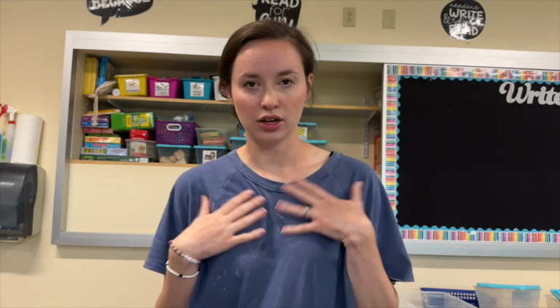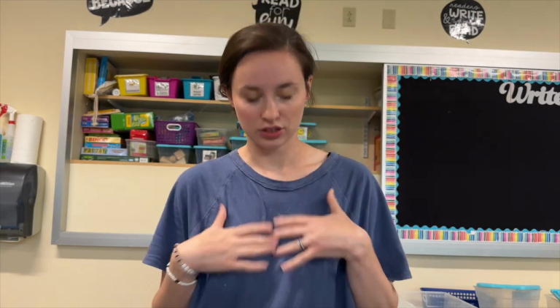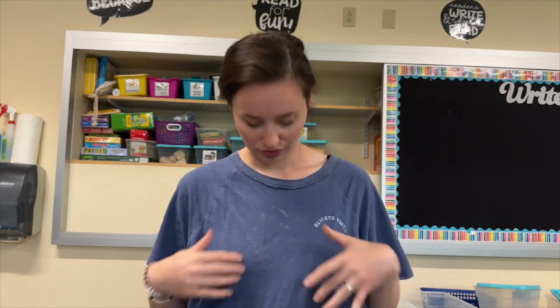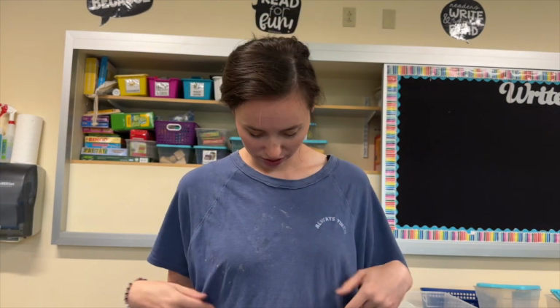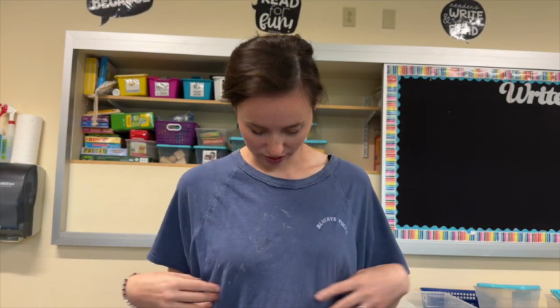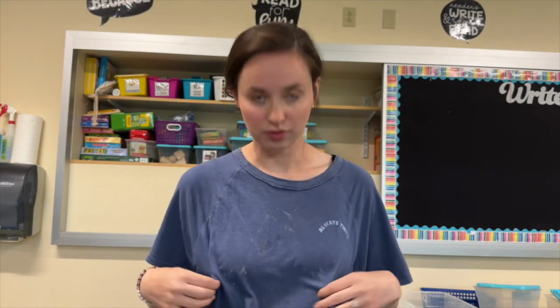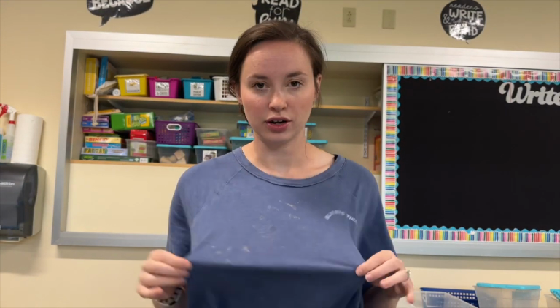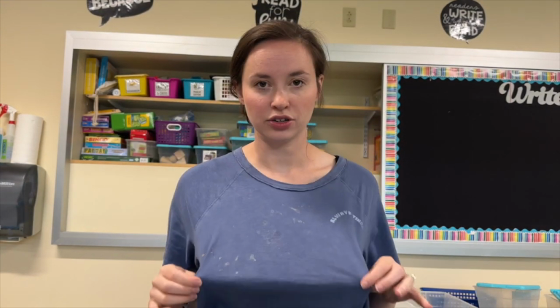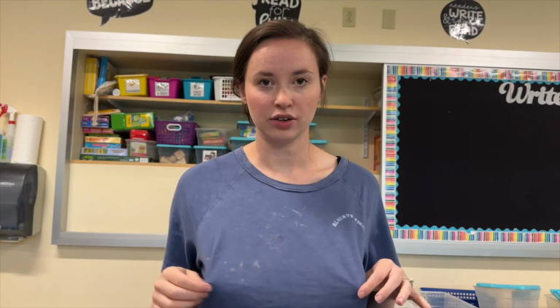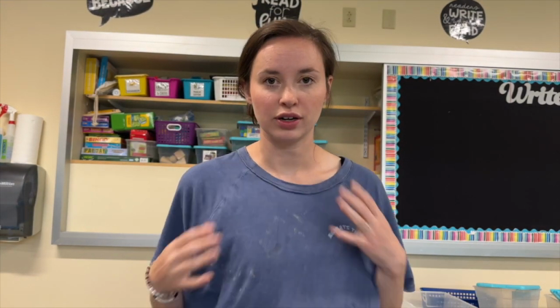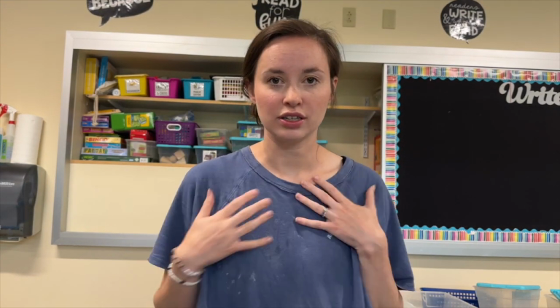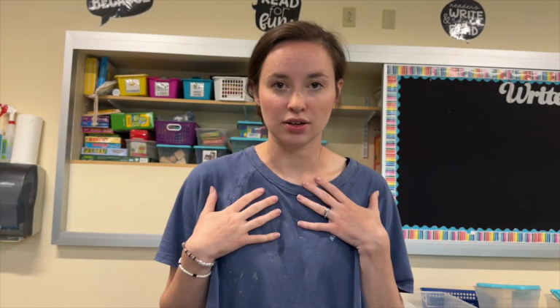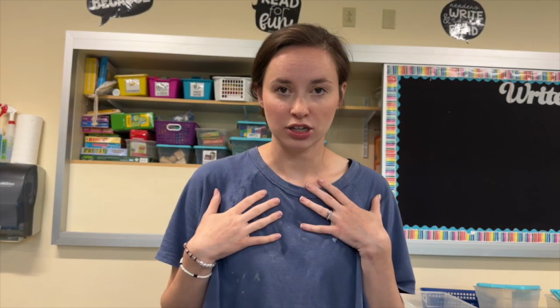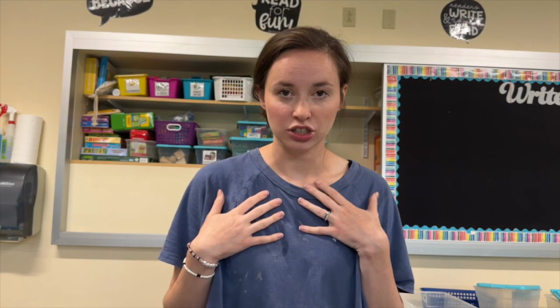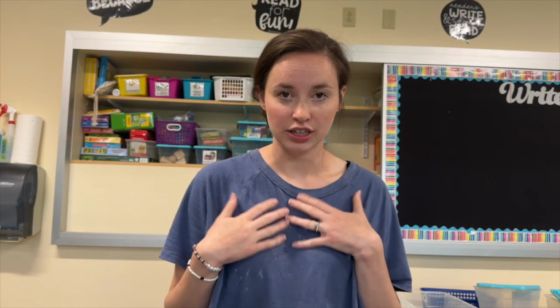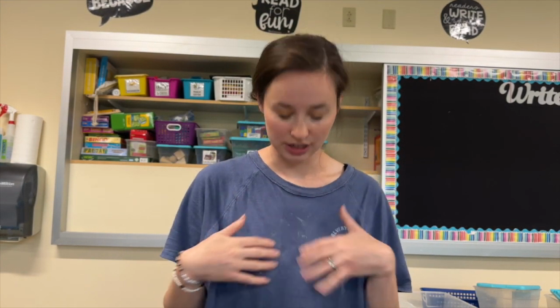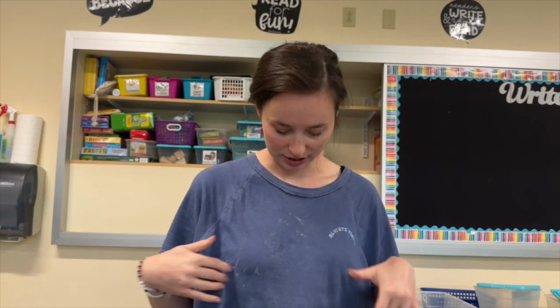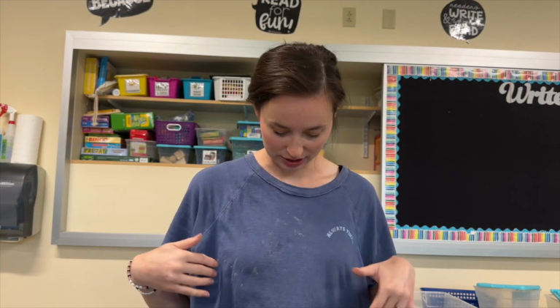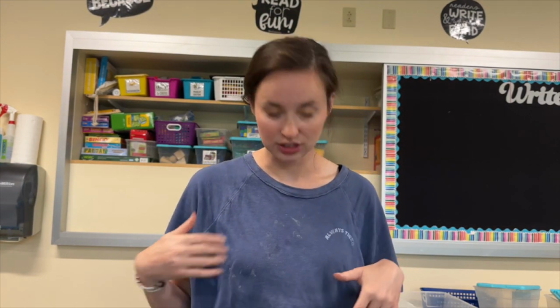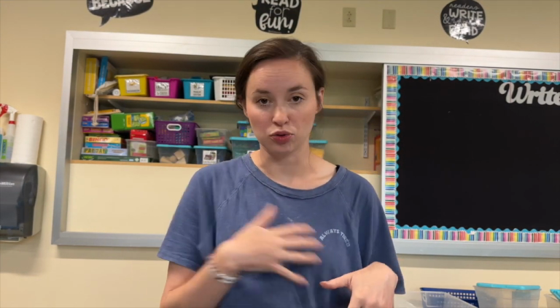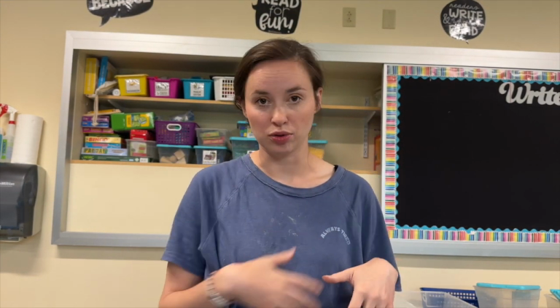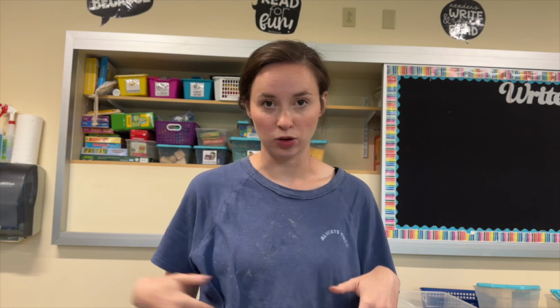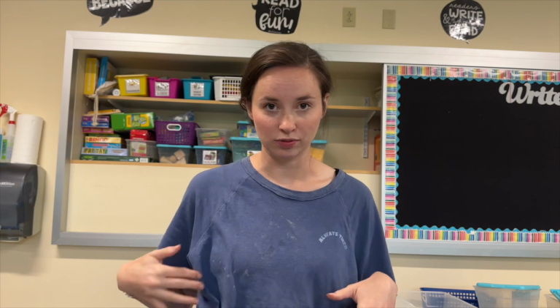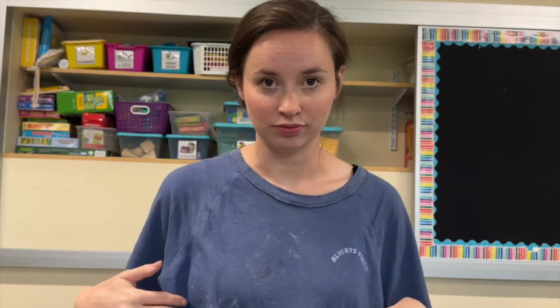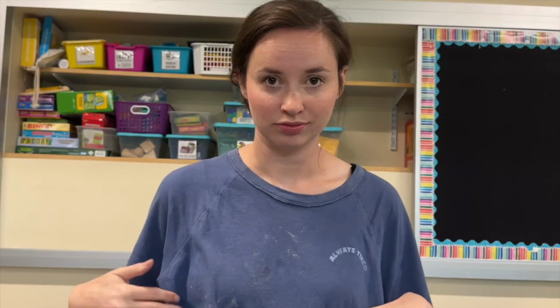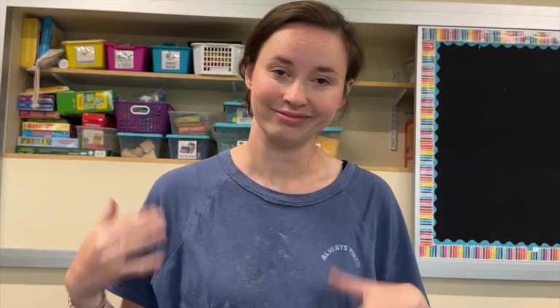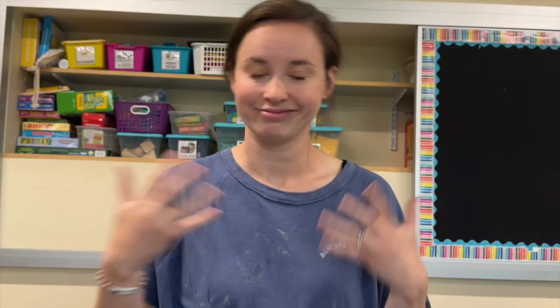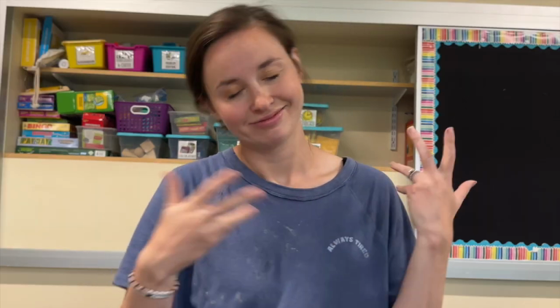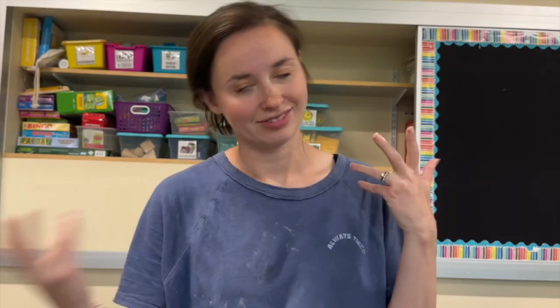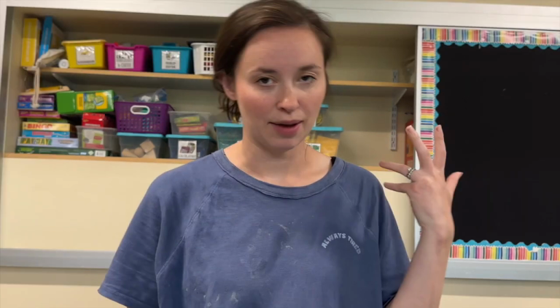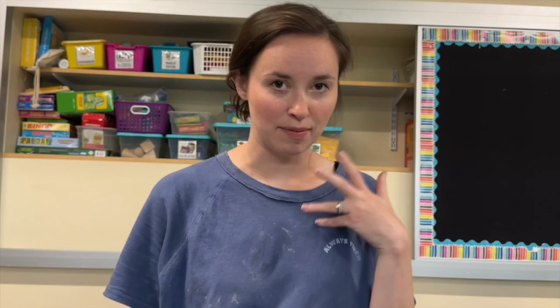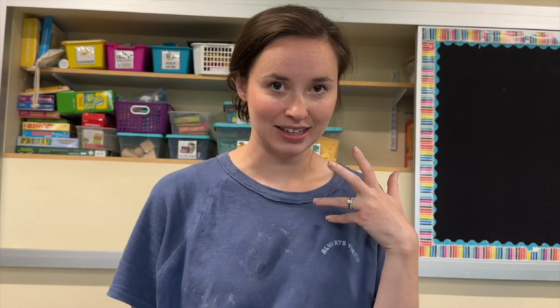Also, if you're wondering what is on my shirt — it is smoothie bowl. I'm a mess.